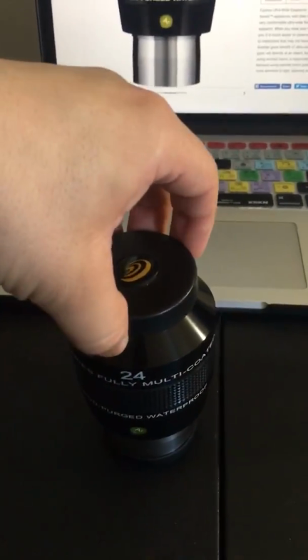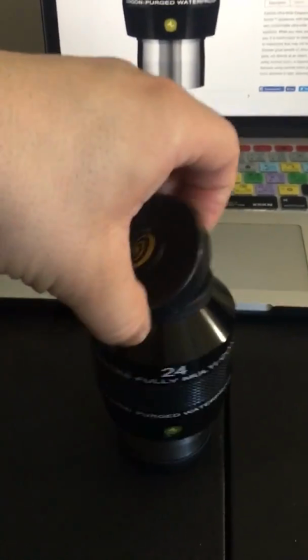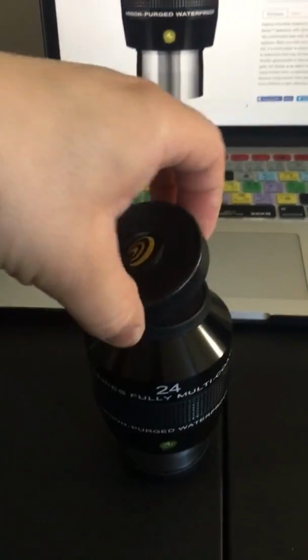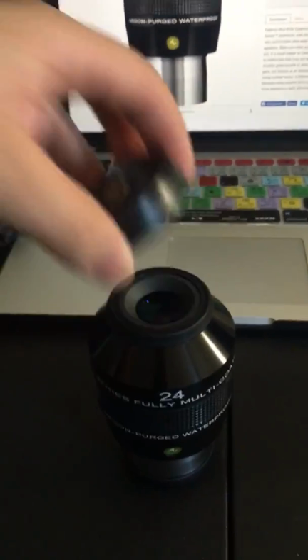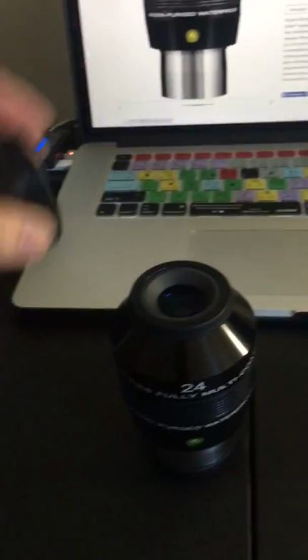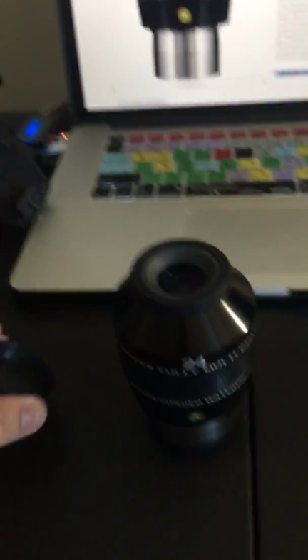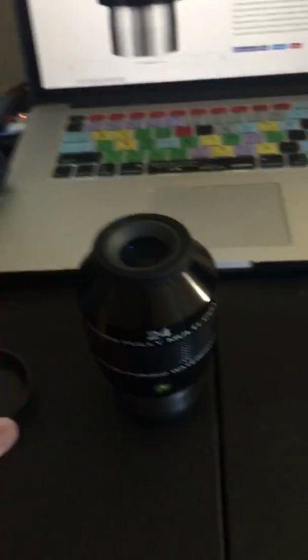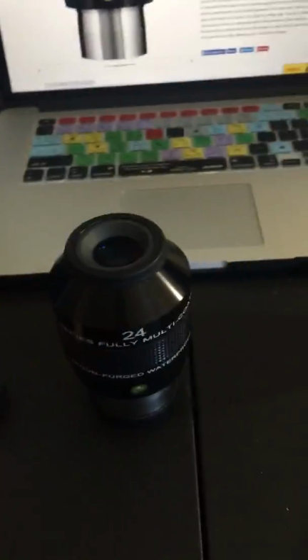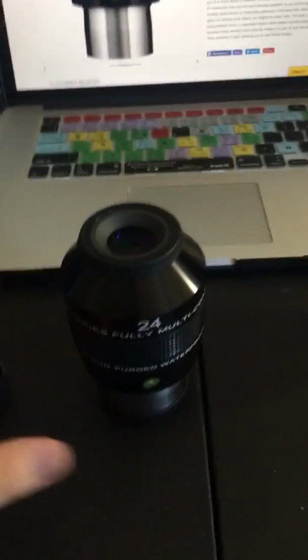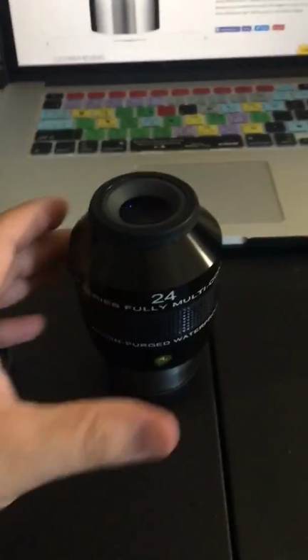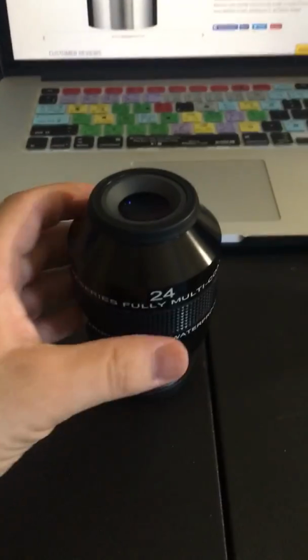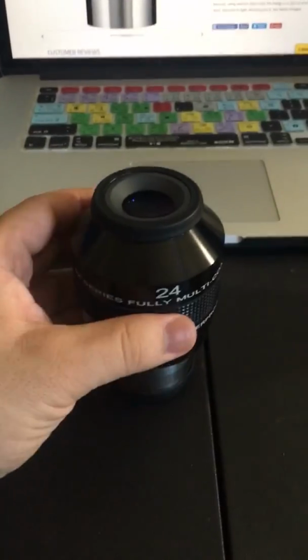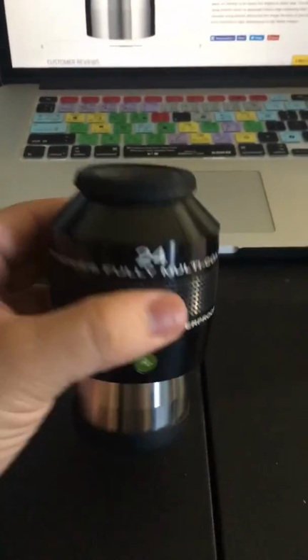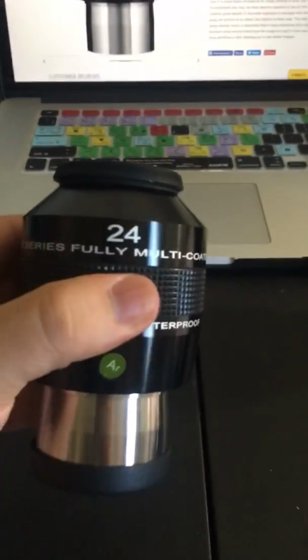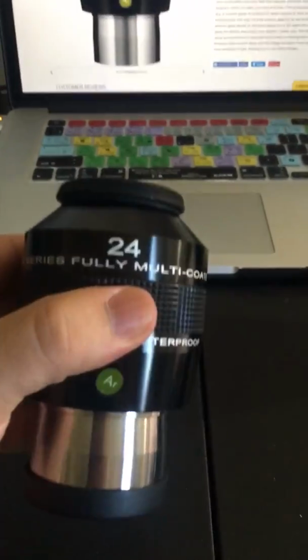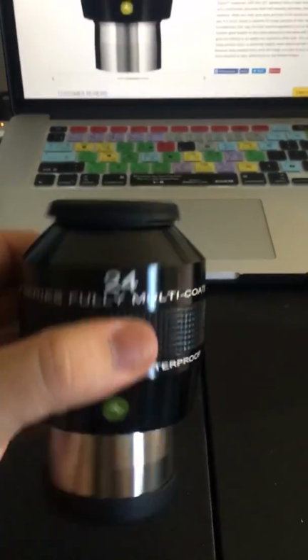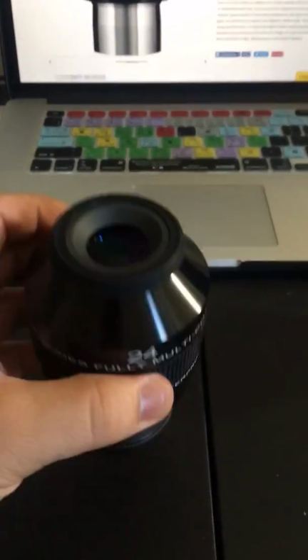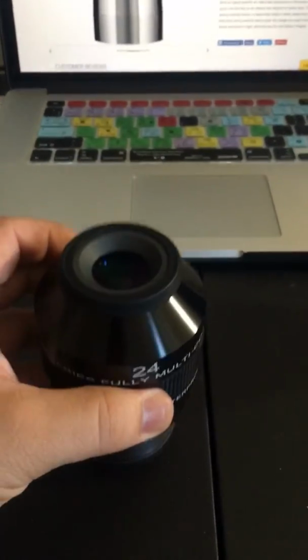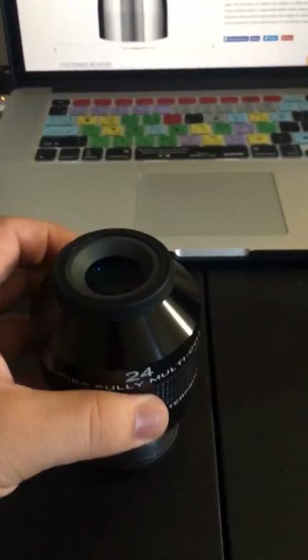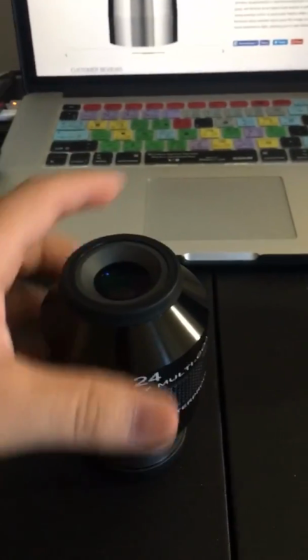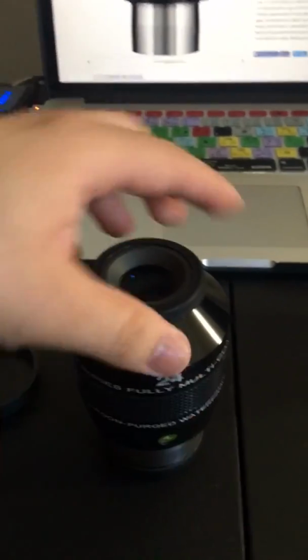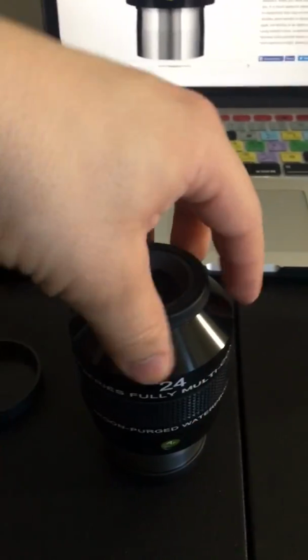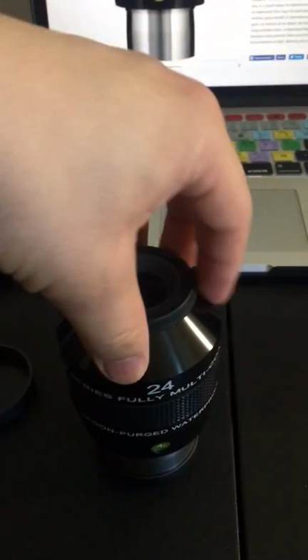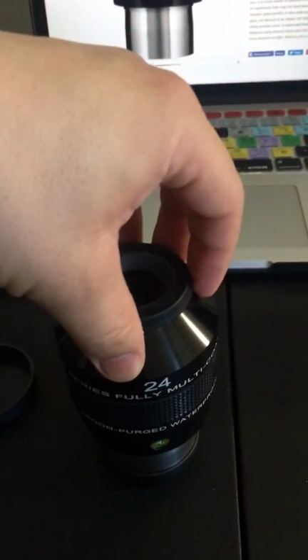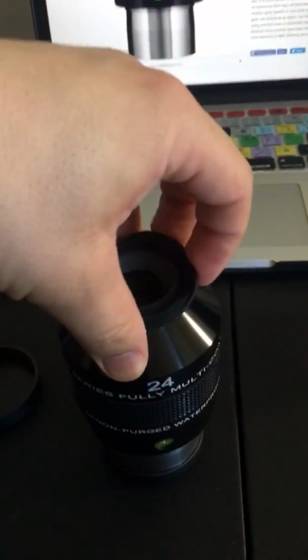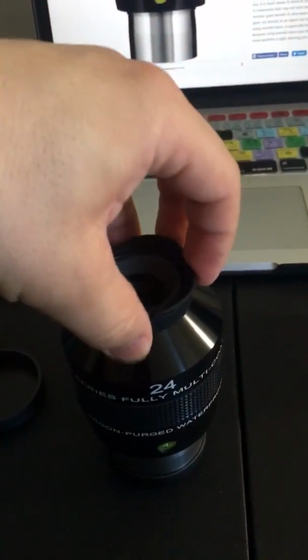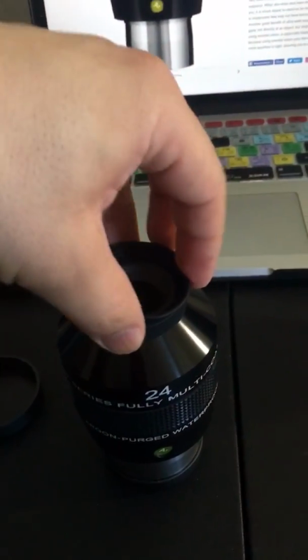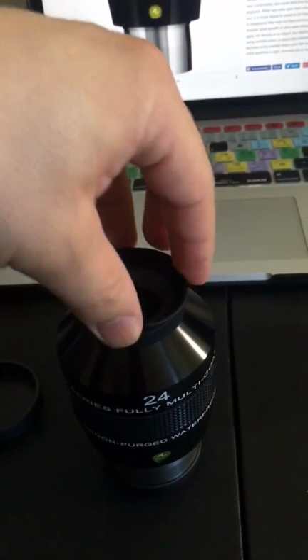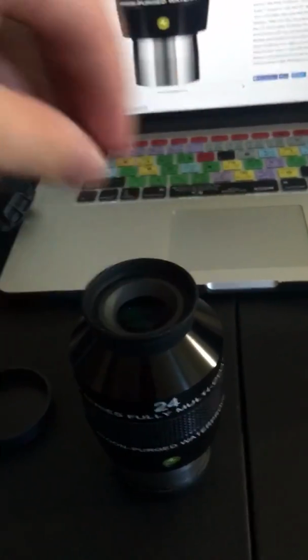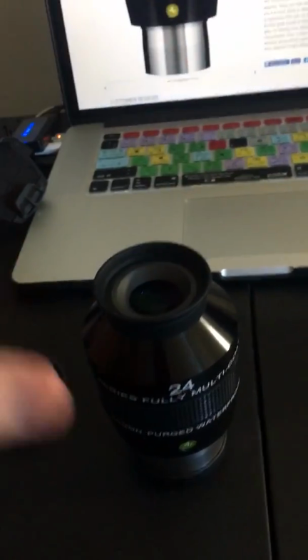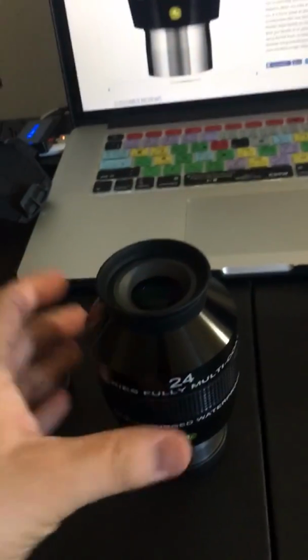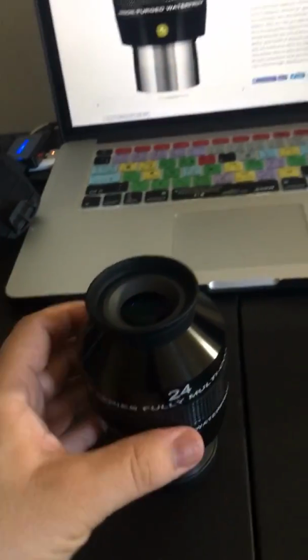We got the cap here, and again you've got the card if you want to bring this up.